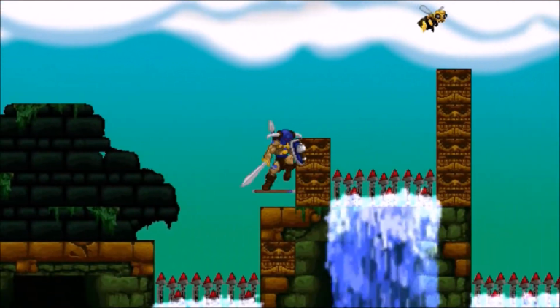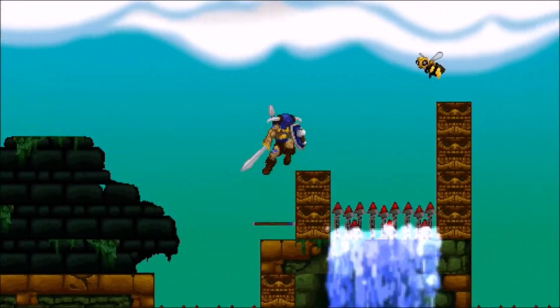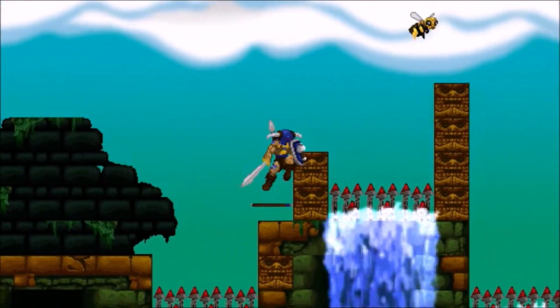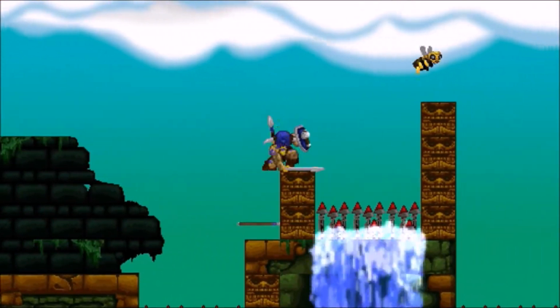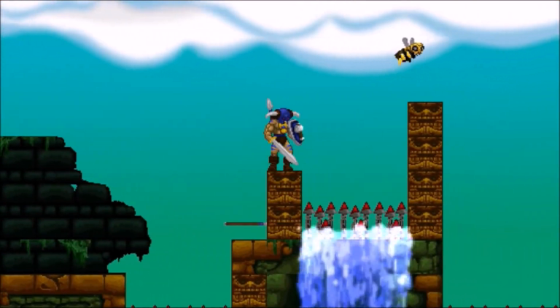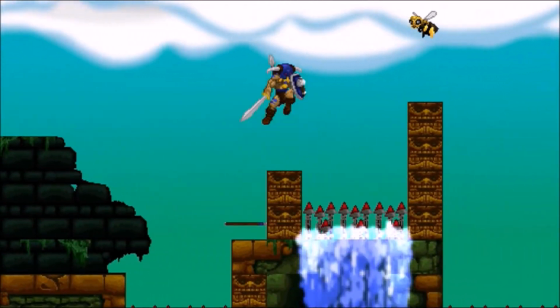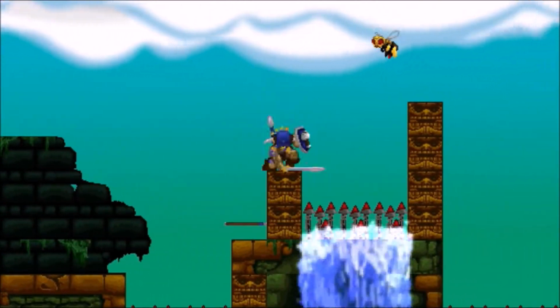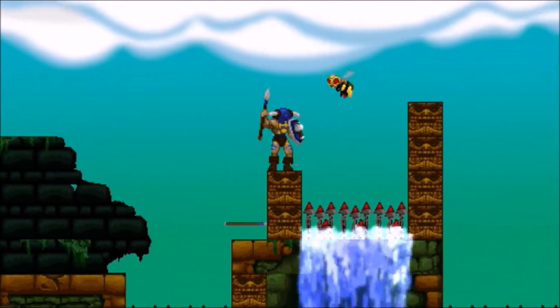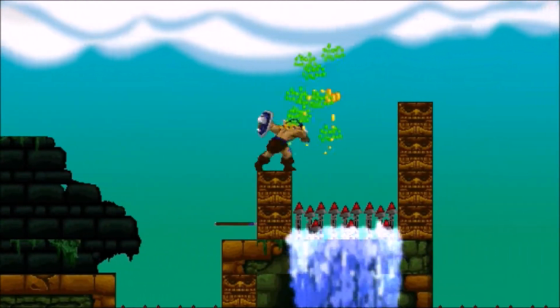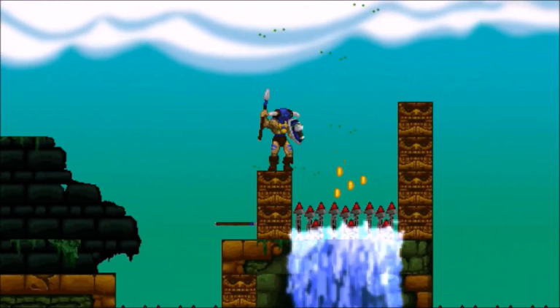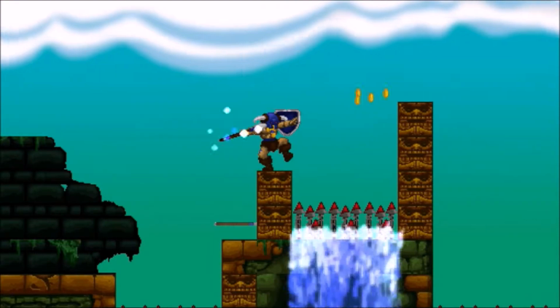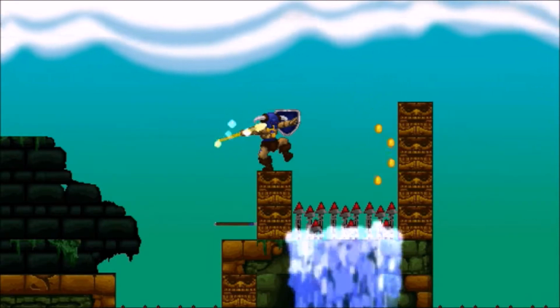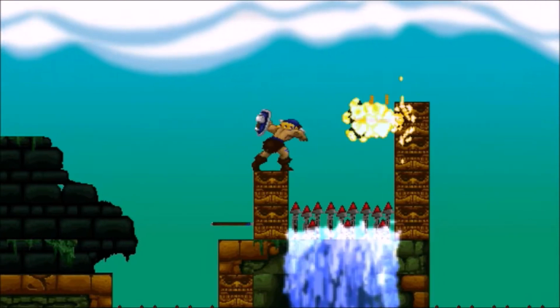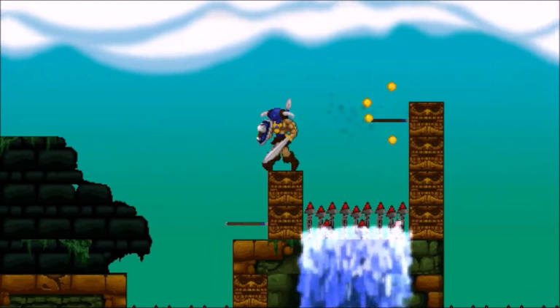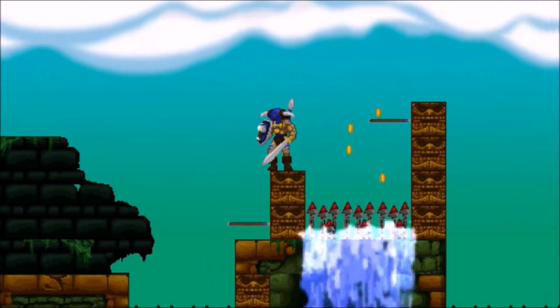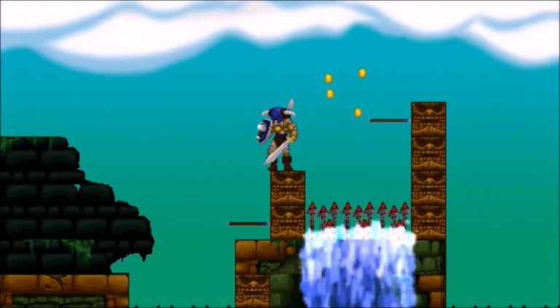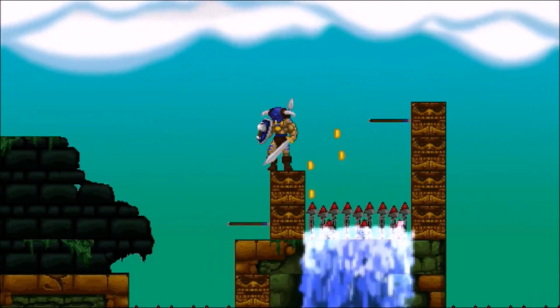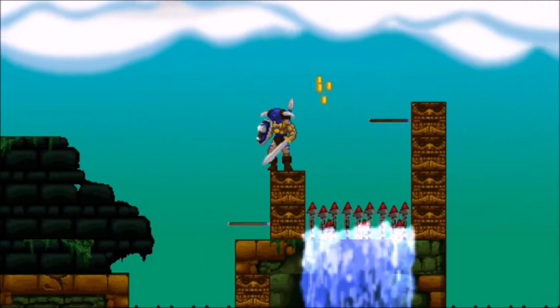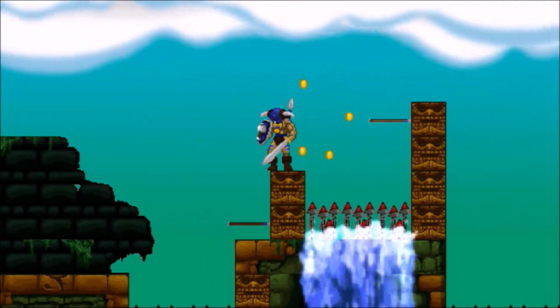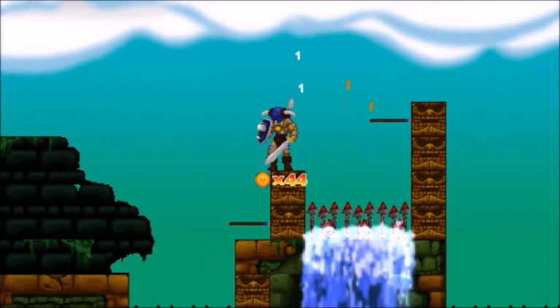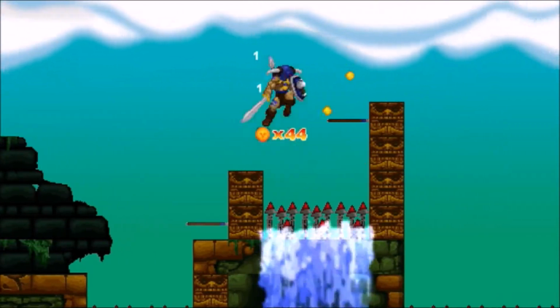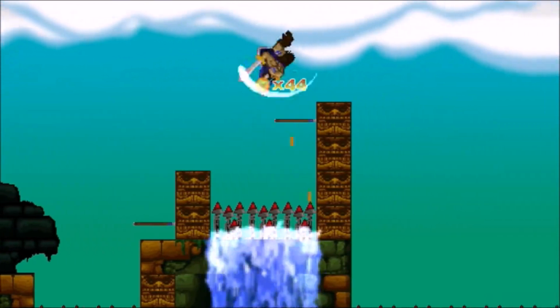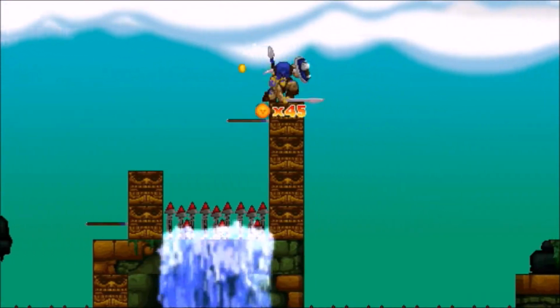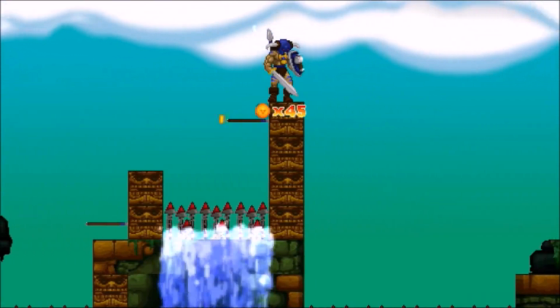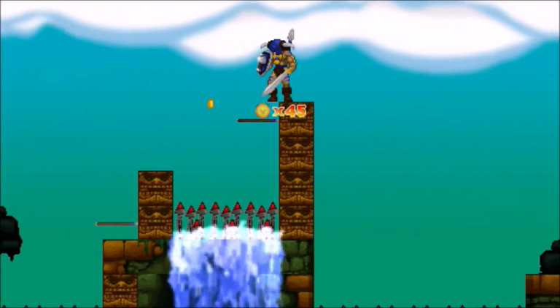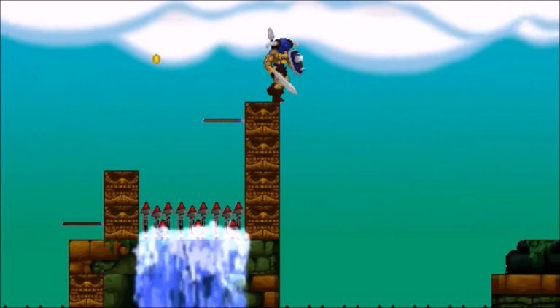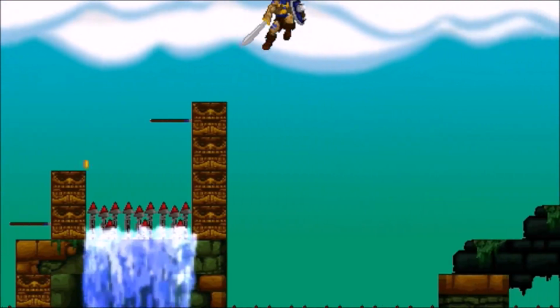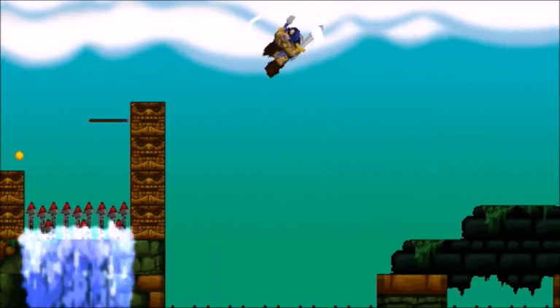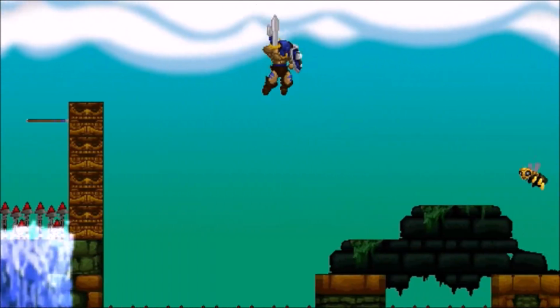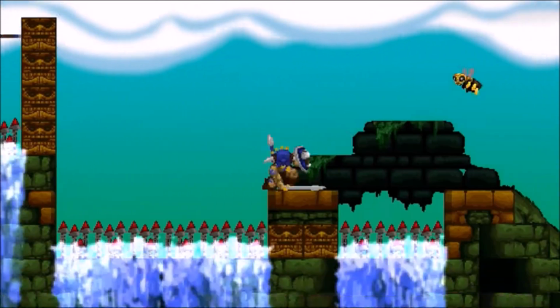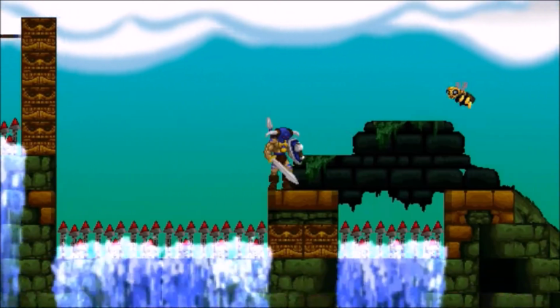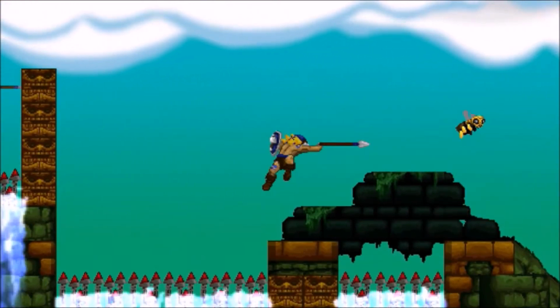Now head on up here and take out the wasp, because they're annoying. Make sure you double jump there so you don't fall in the spikes.